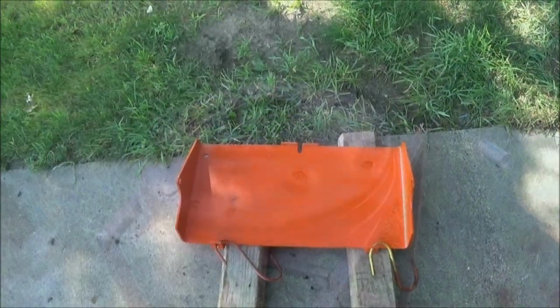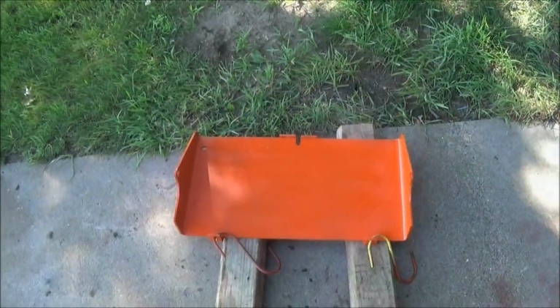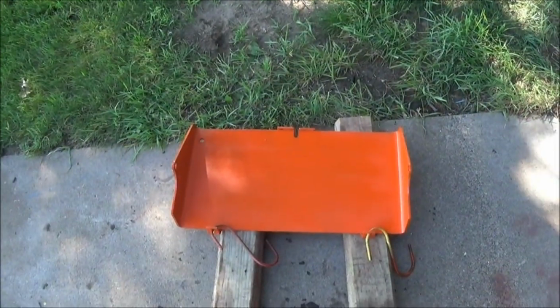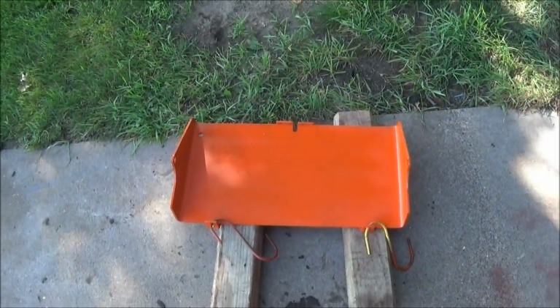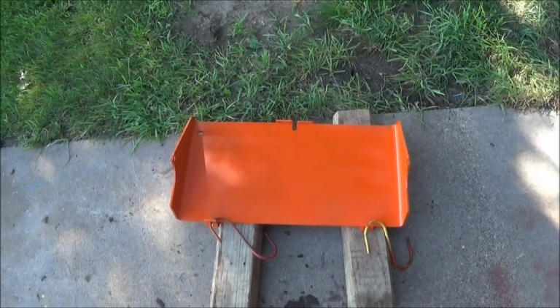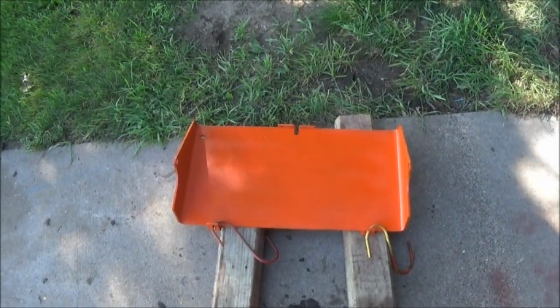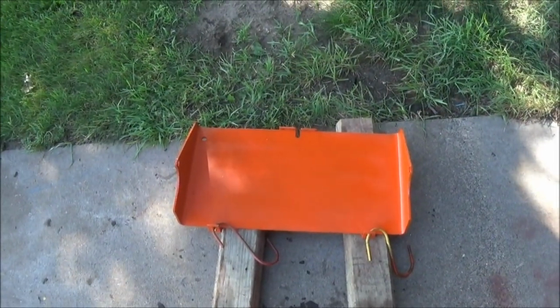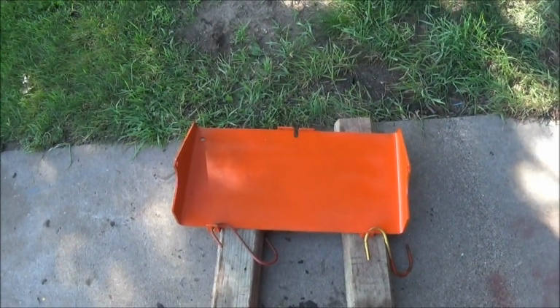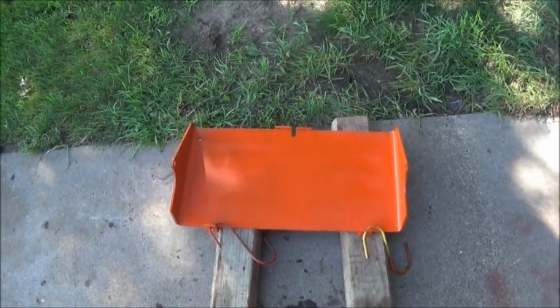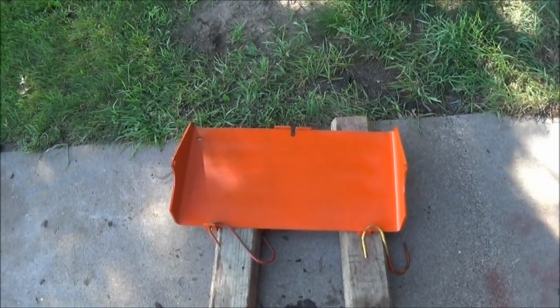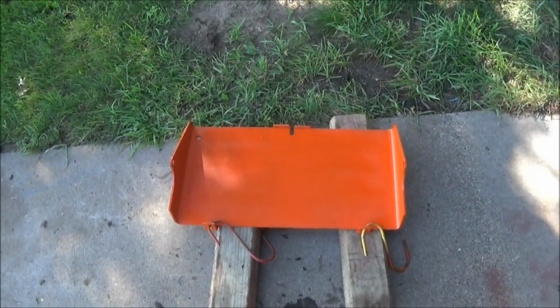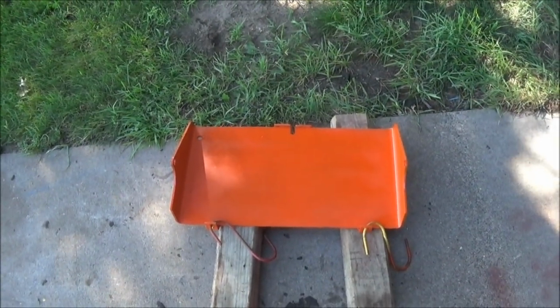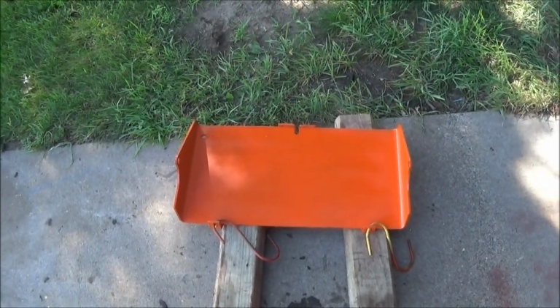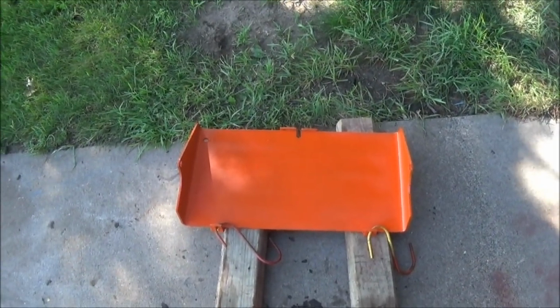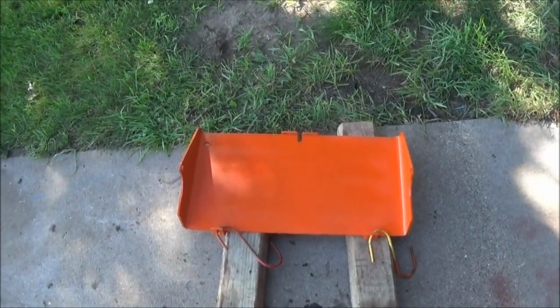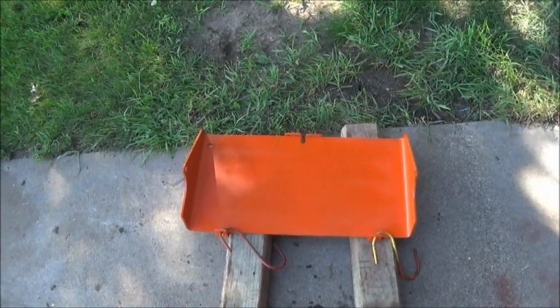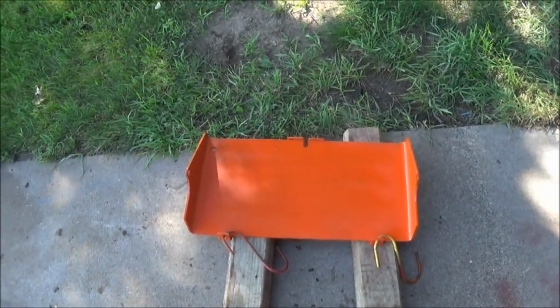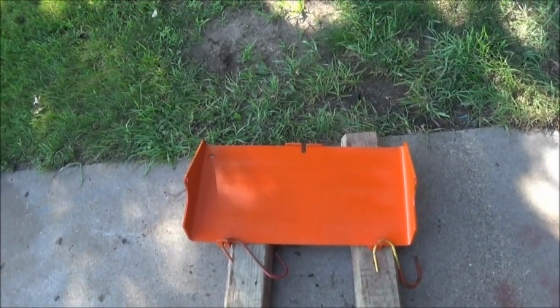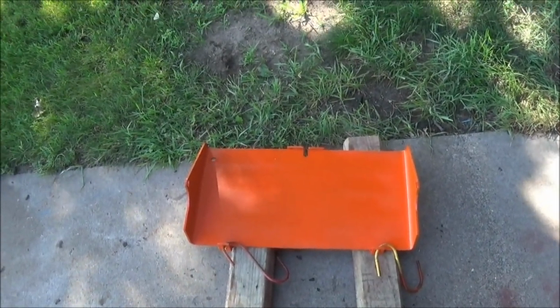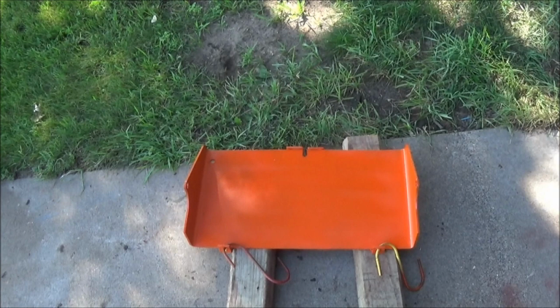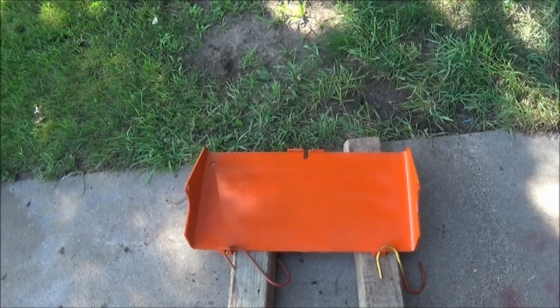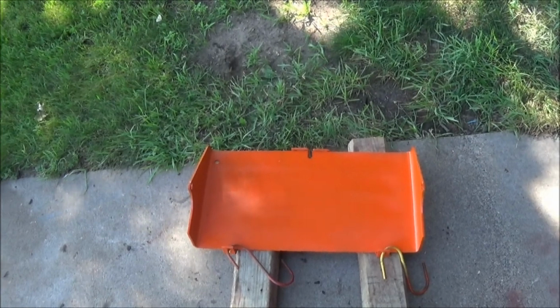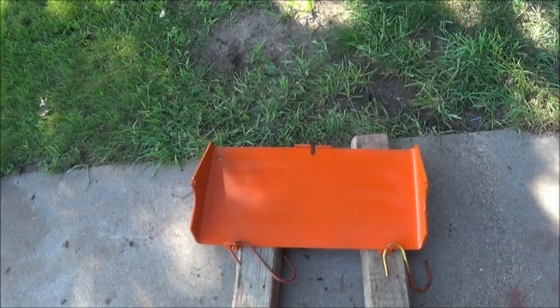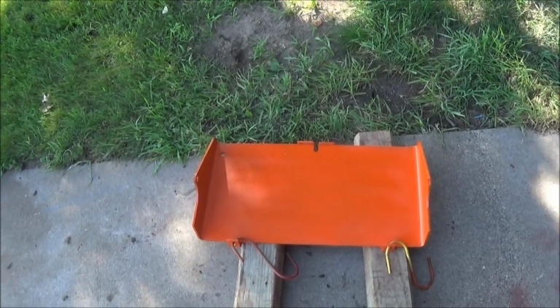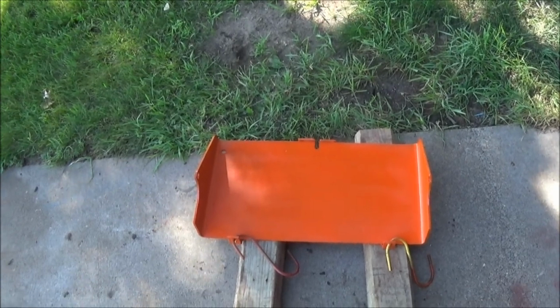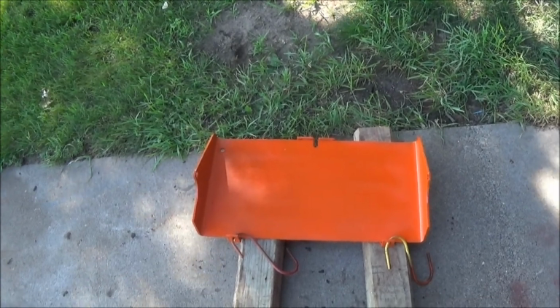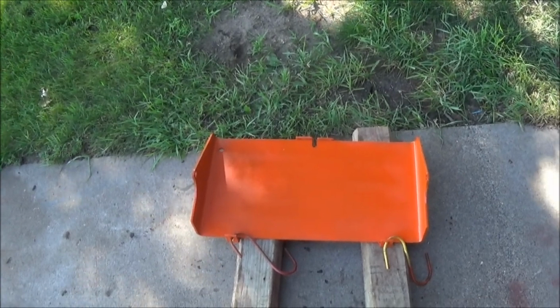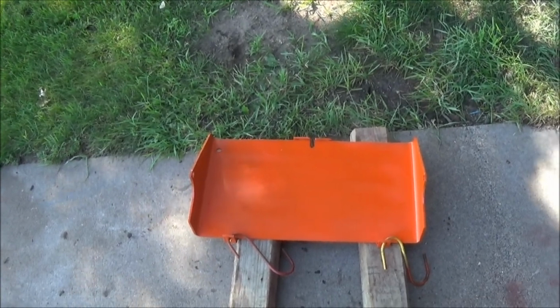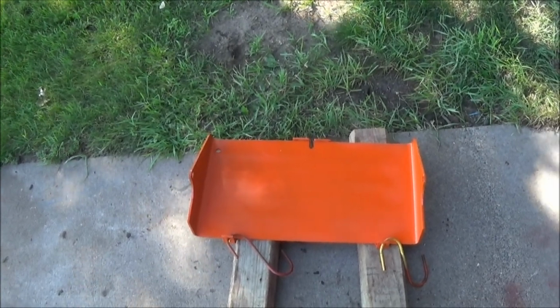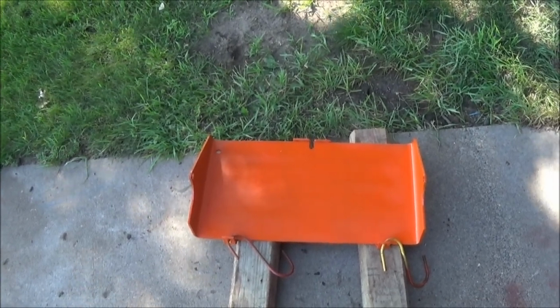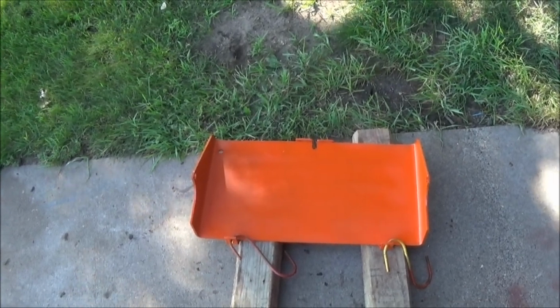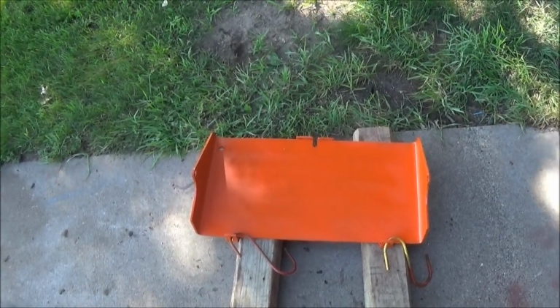Here's the back step here. Got that all primed and painted, looking nice. That's ready to put on now.